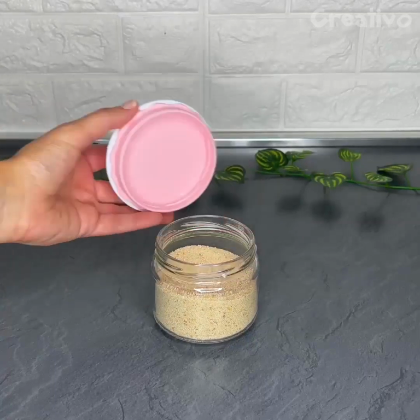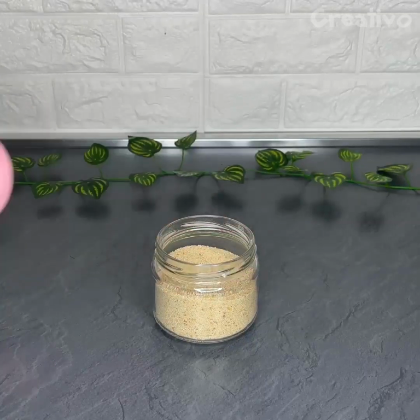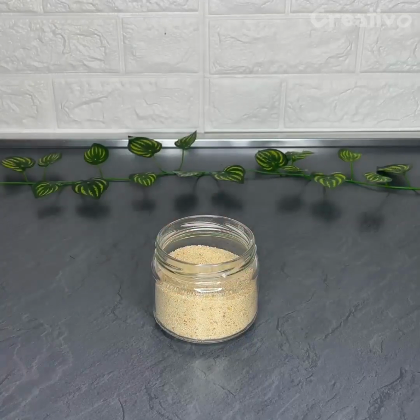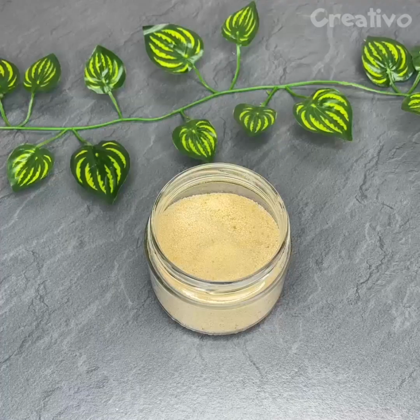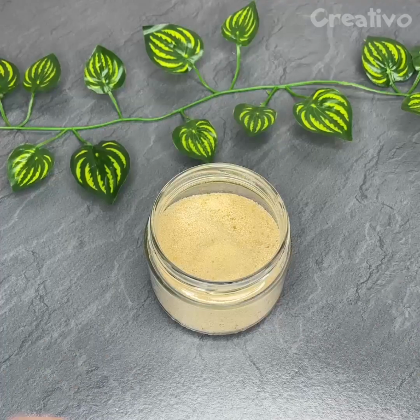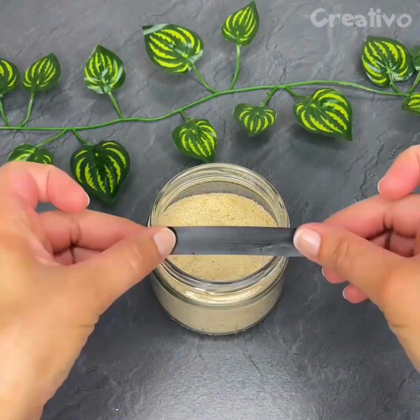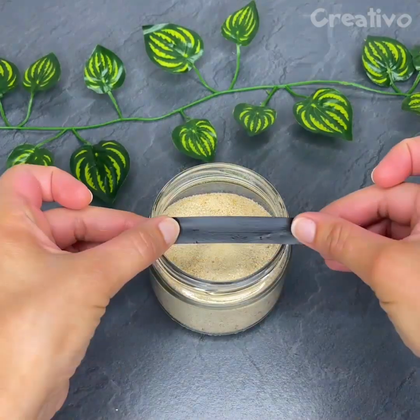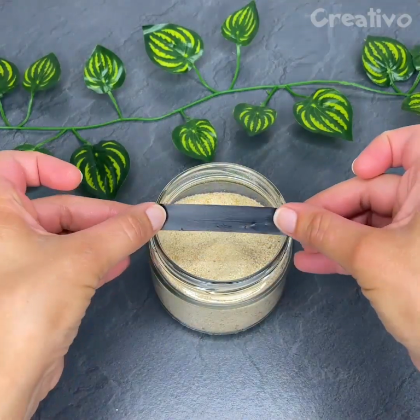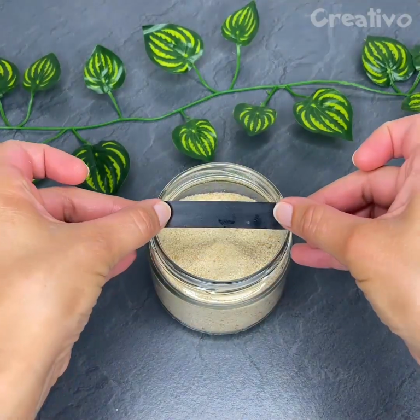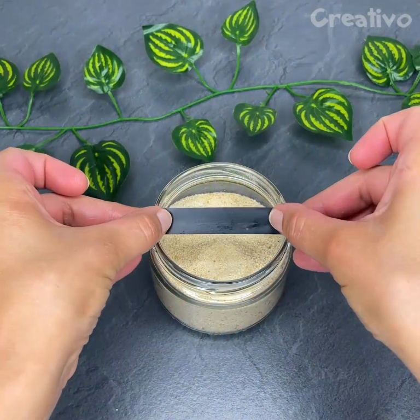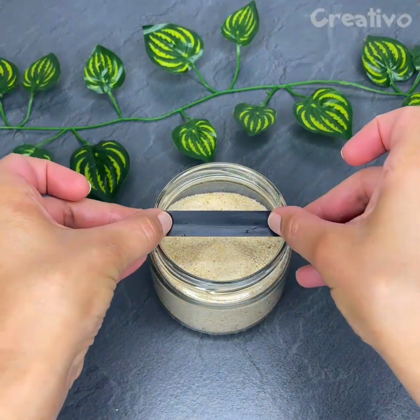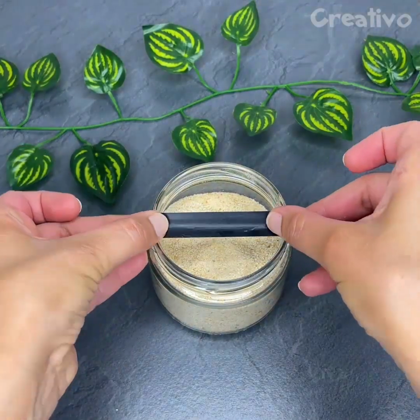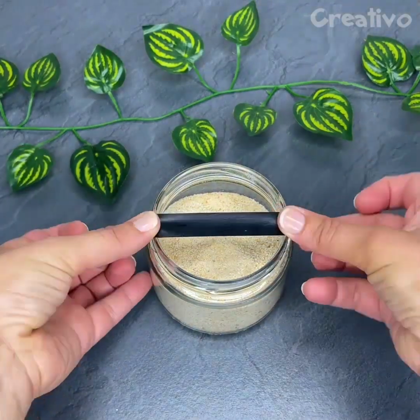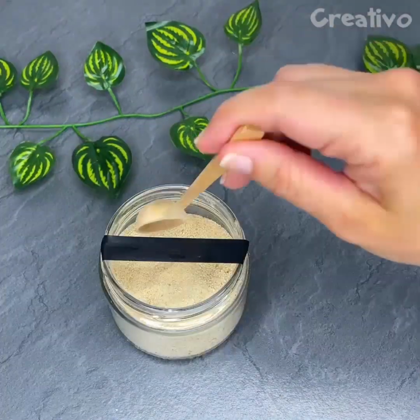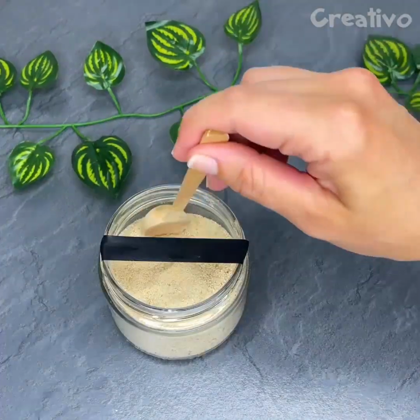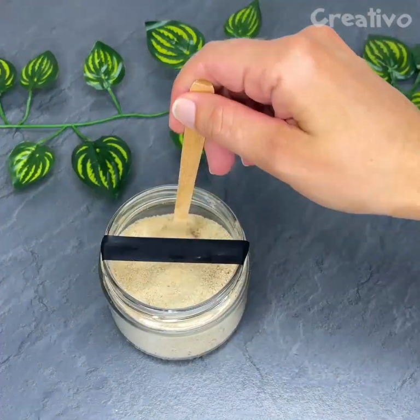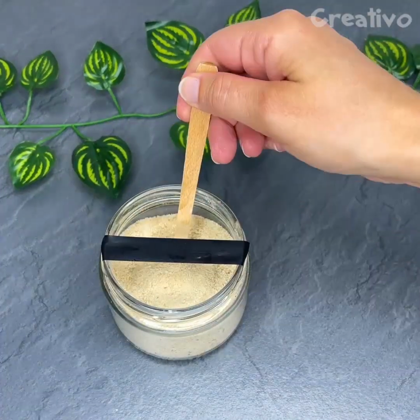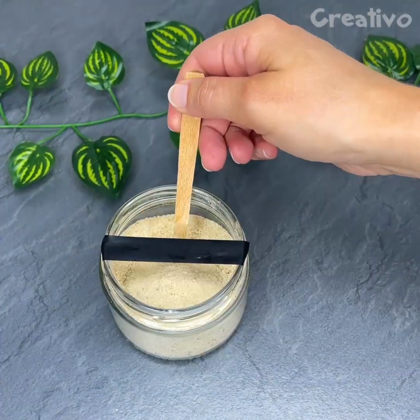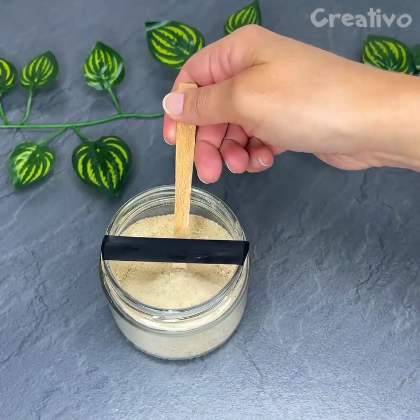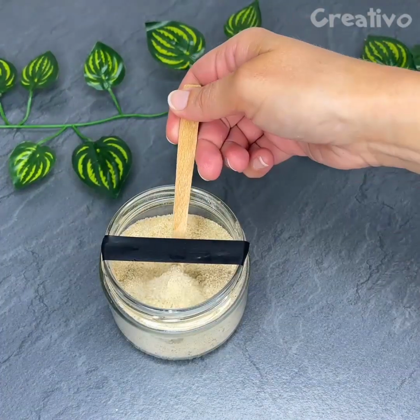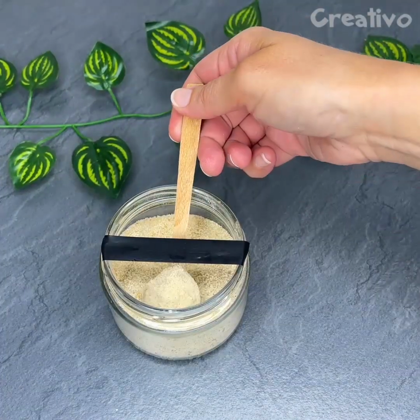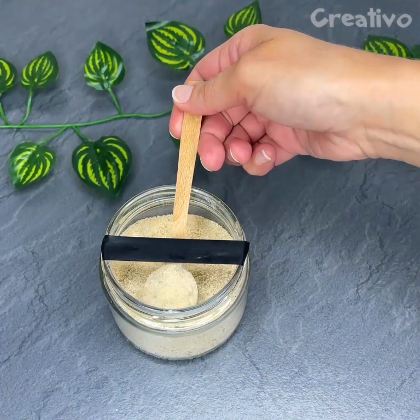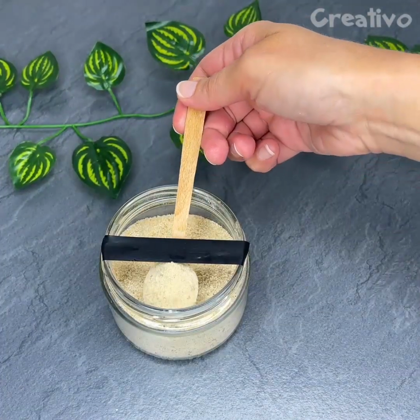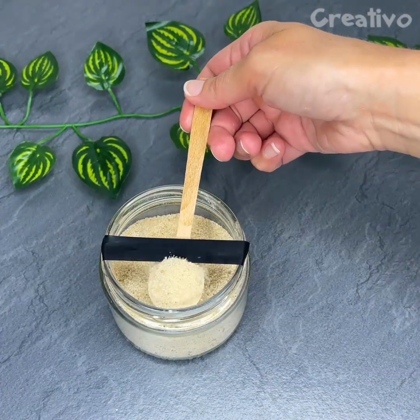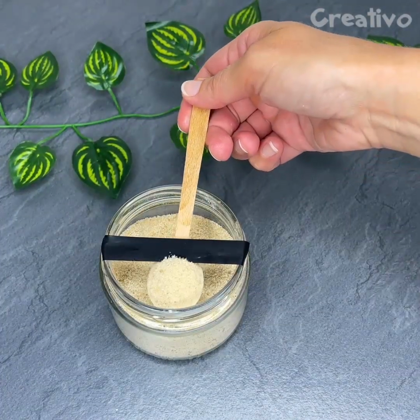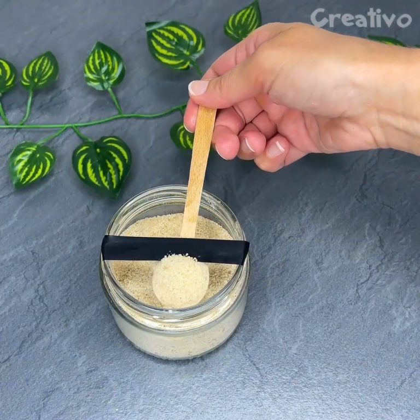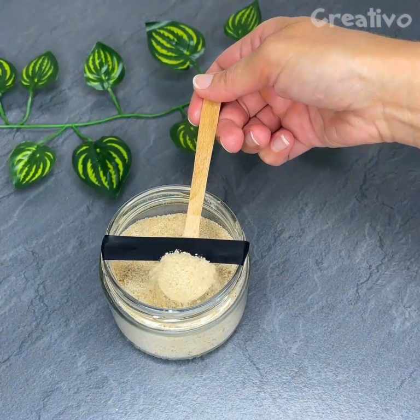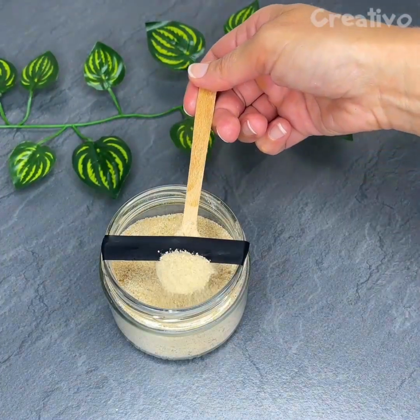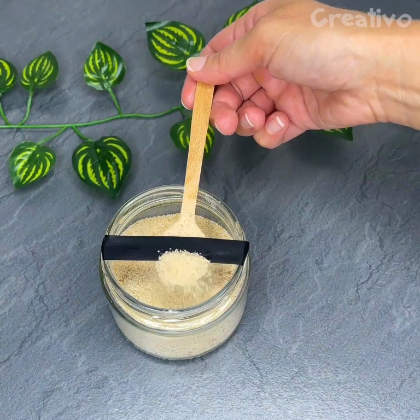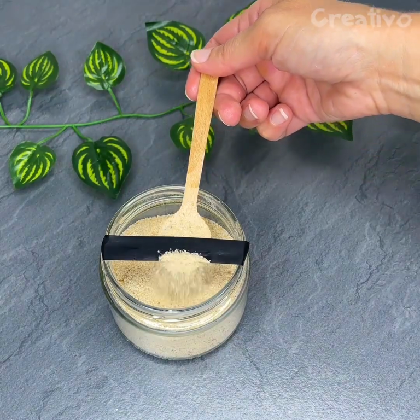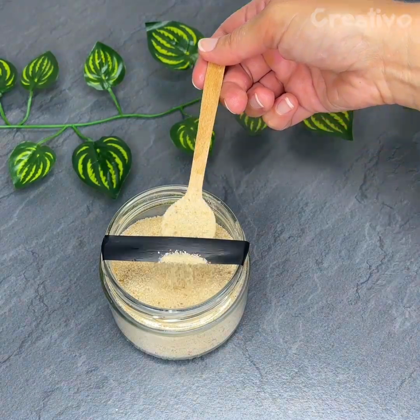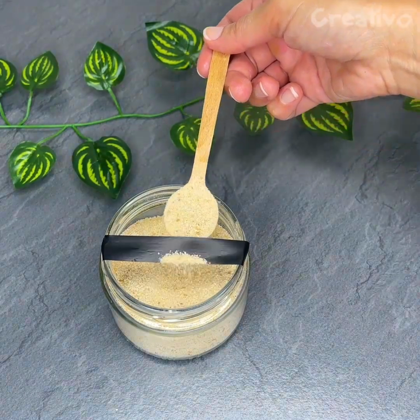Apply a strip of adhesive tape to get perfect doses without making a mess.